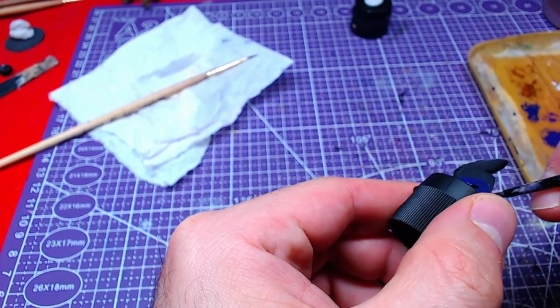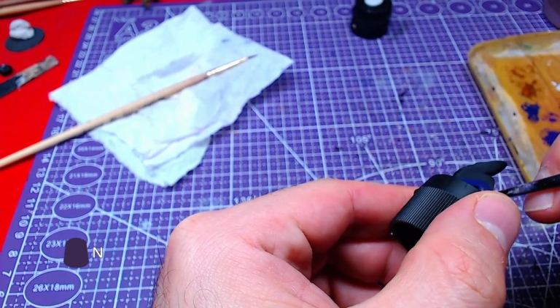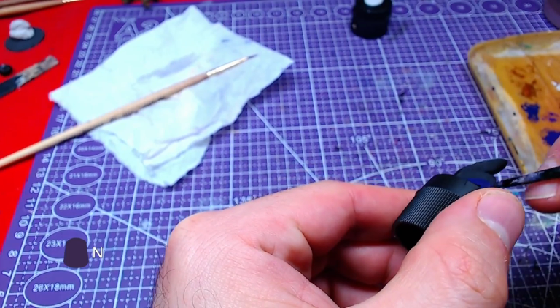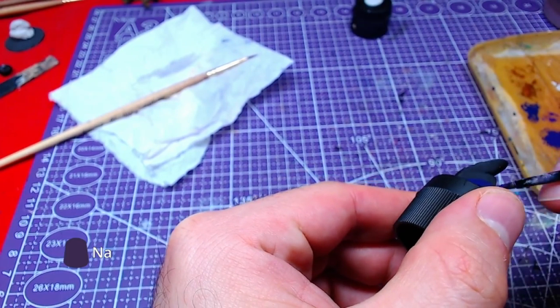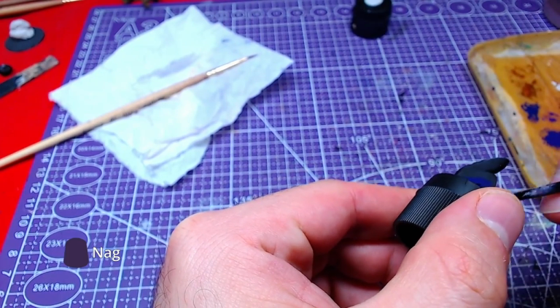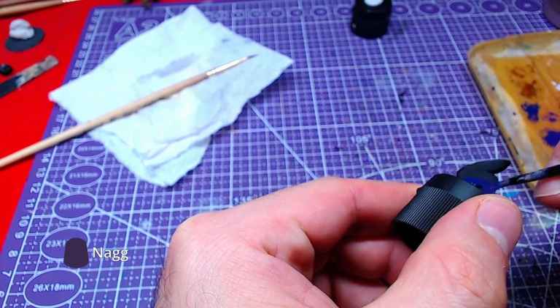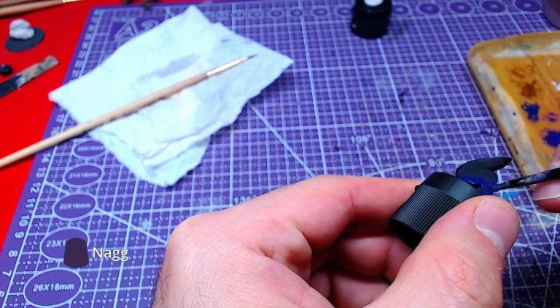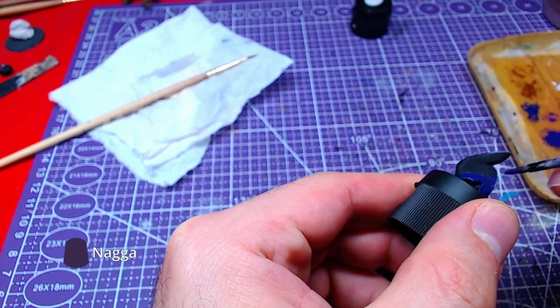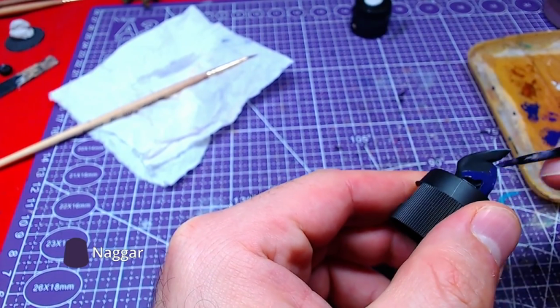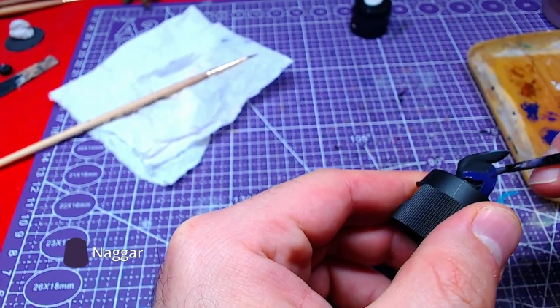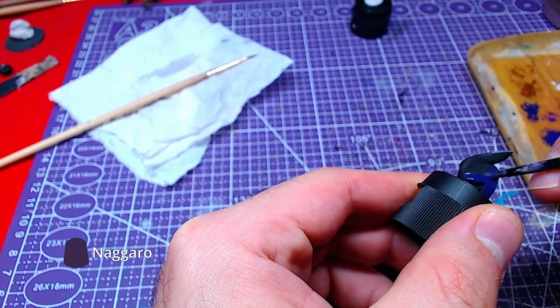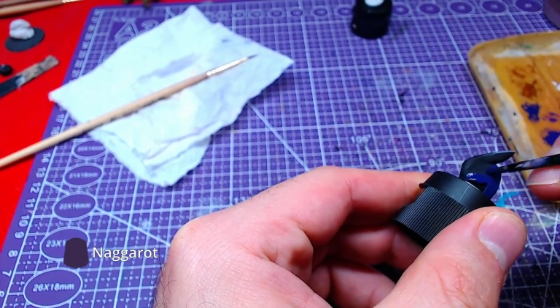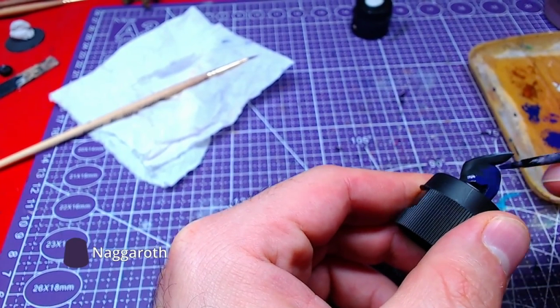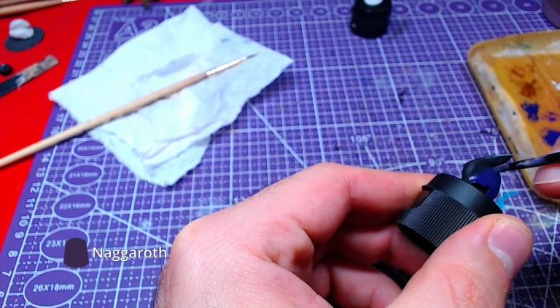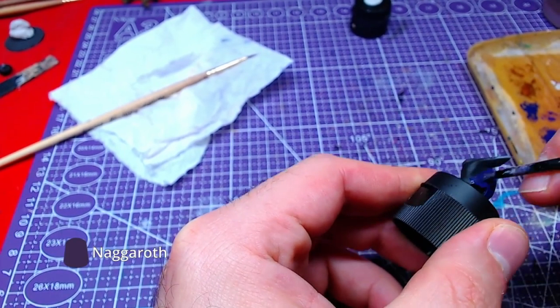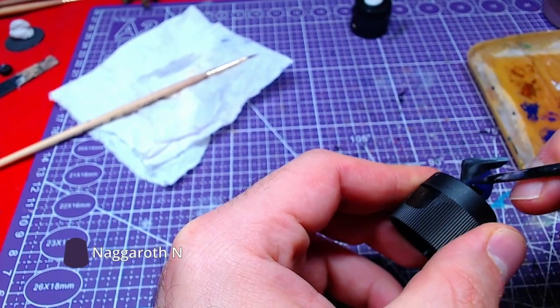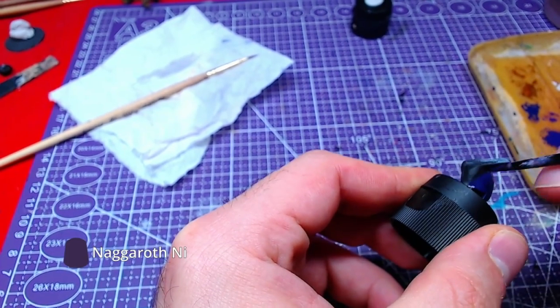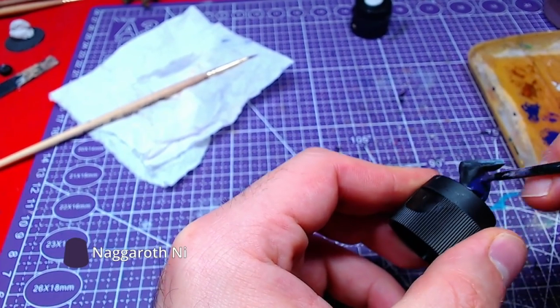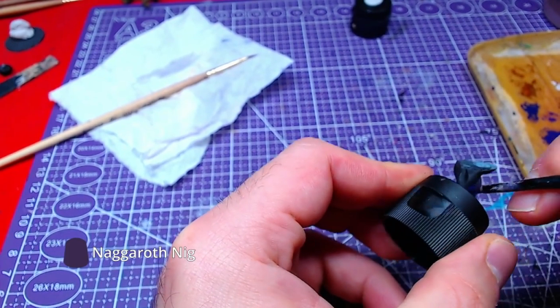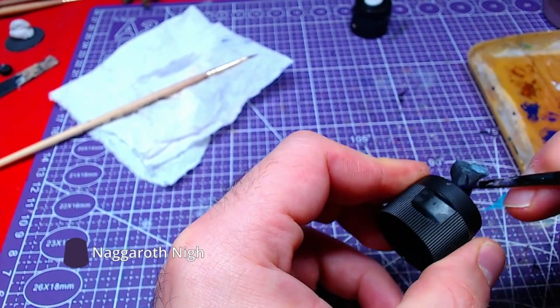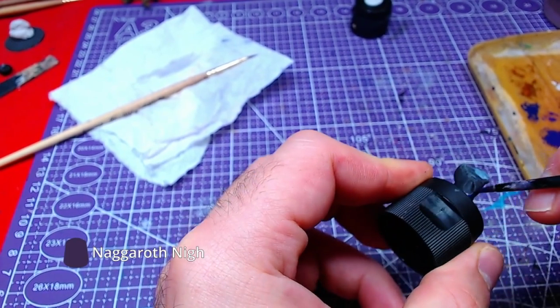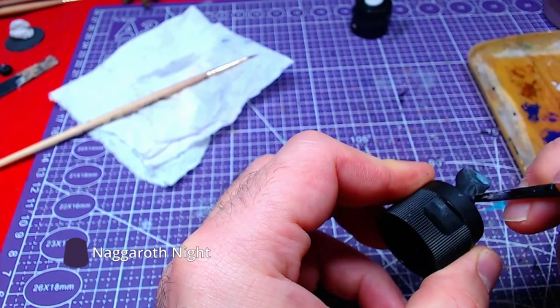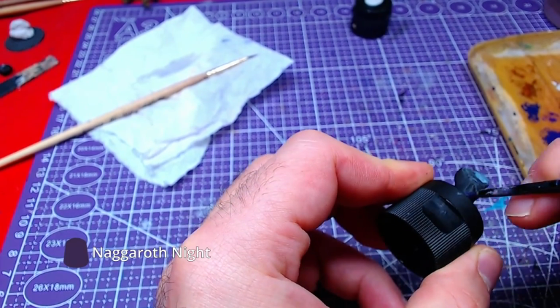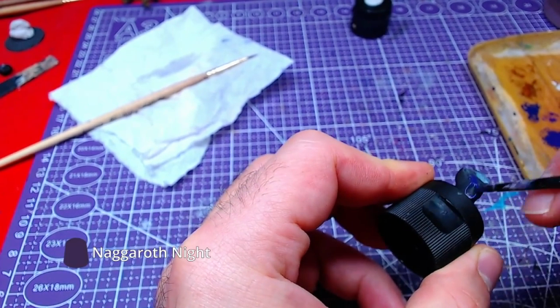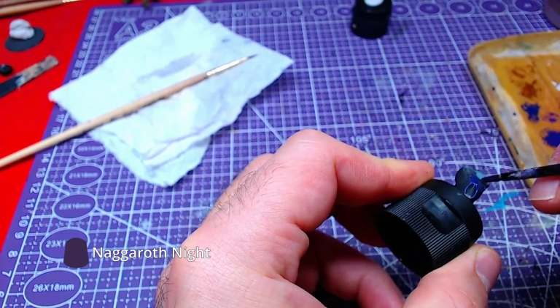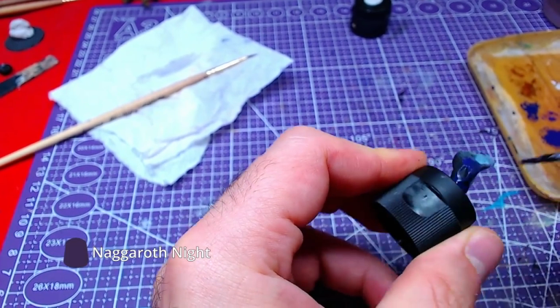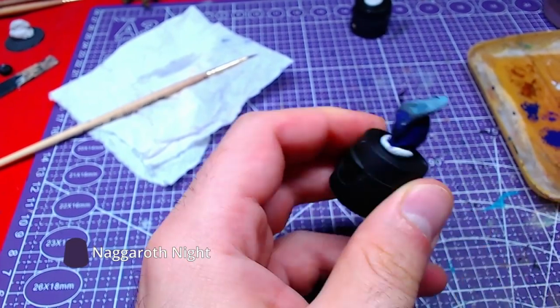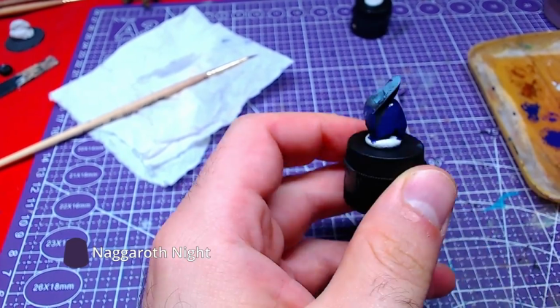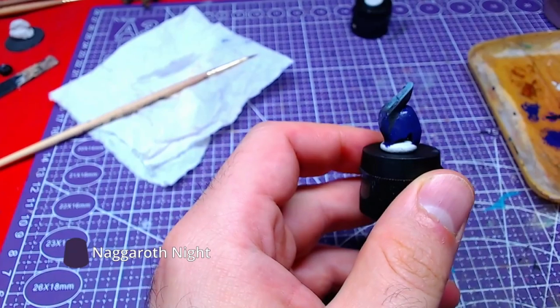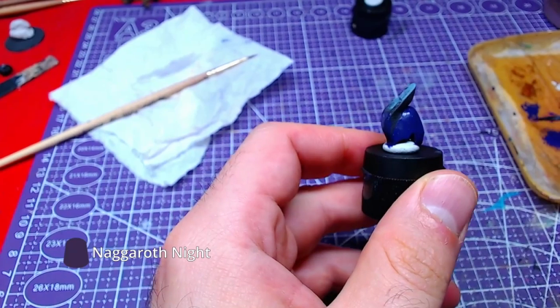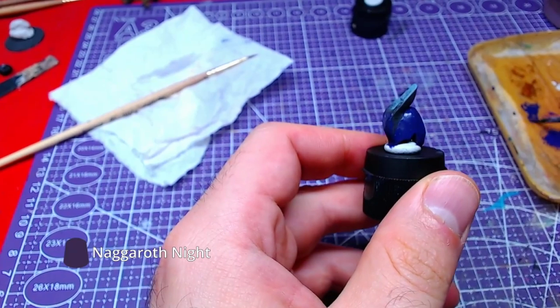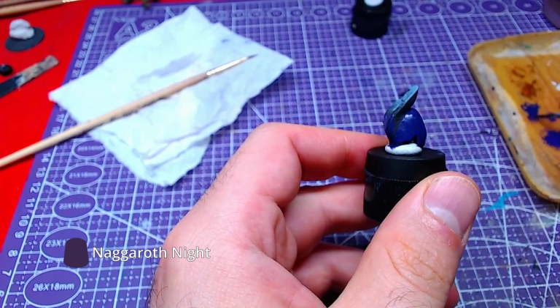We will start with the waist, which will get fully painted with Nagaroth Knight.